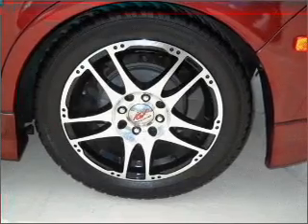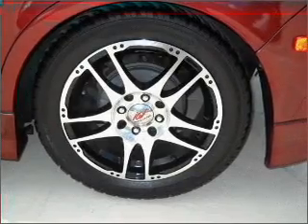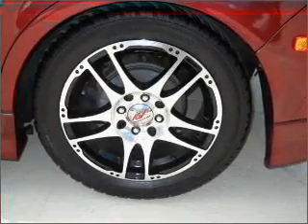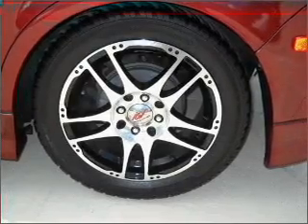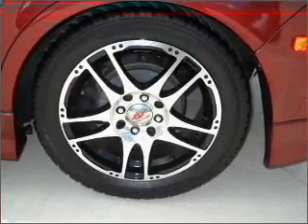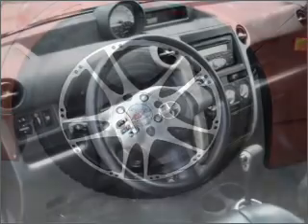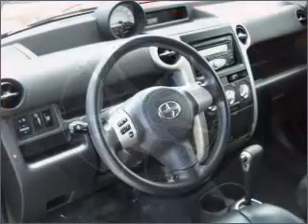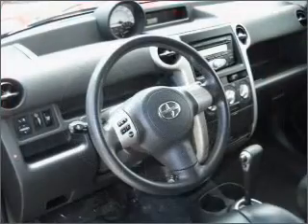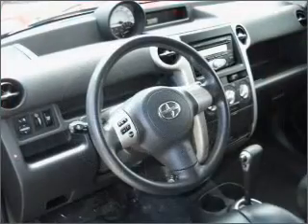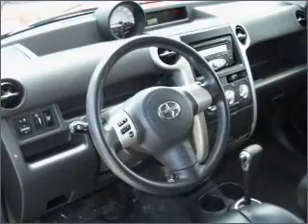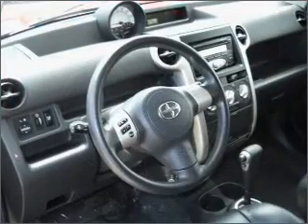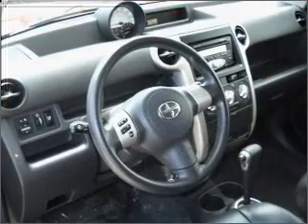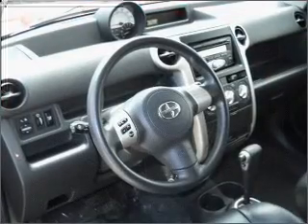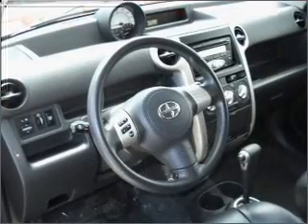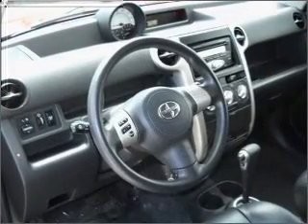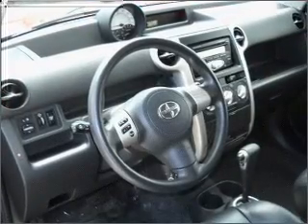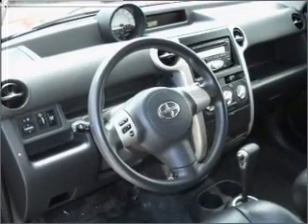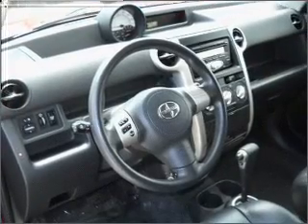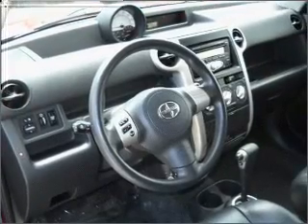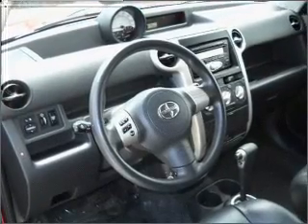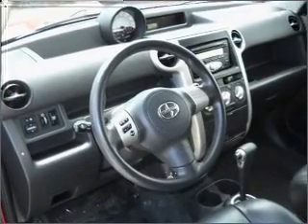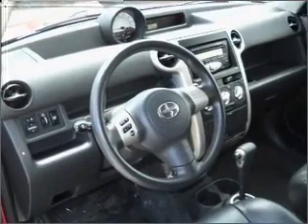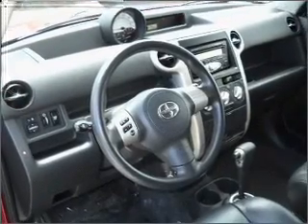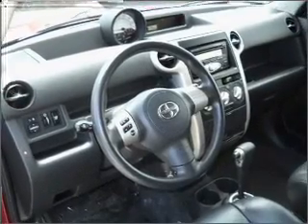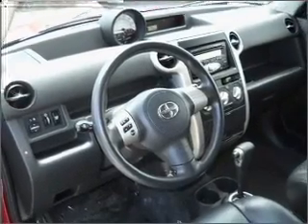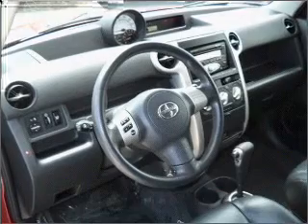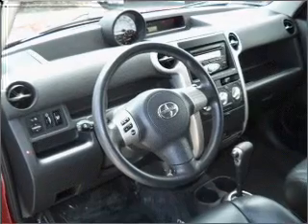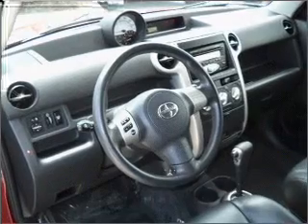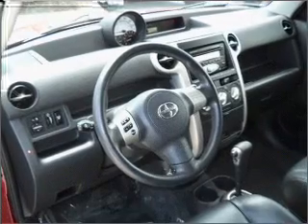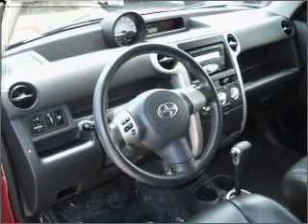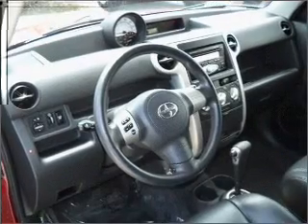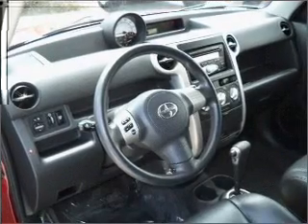Power door locks, power windows, power steering. Call today to schedule a test drive.